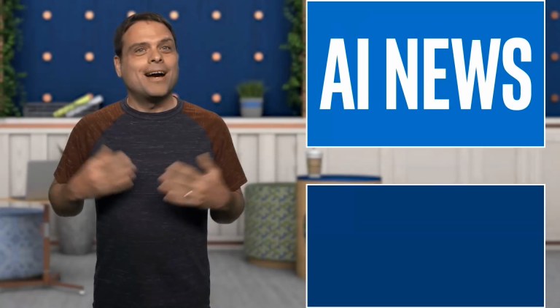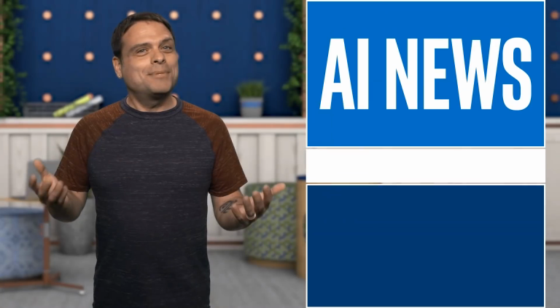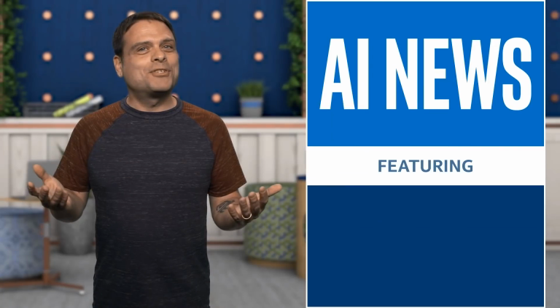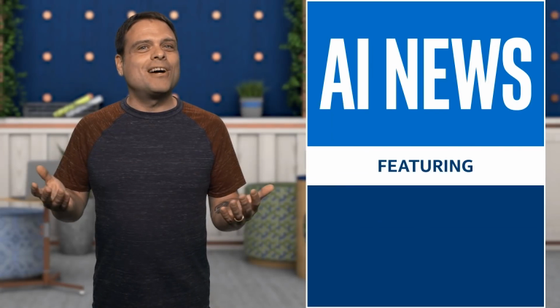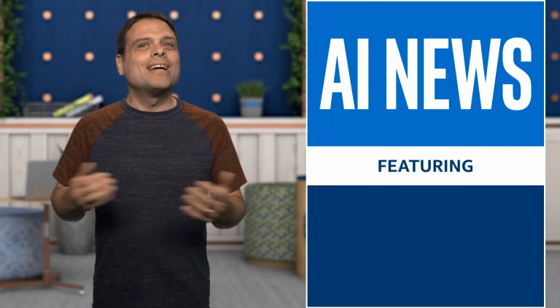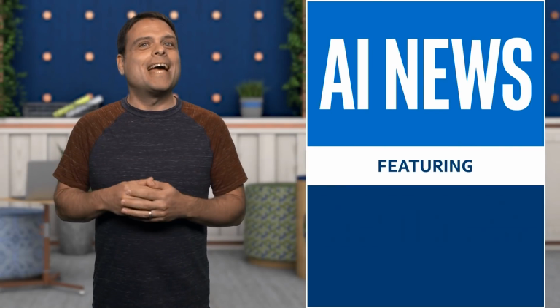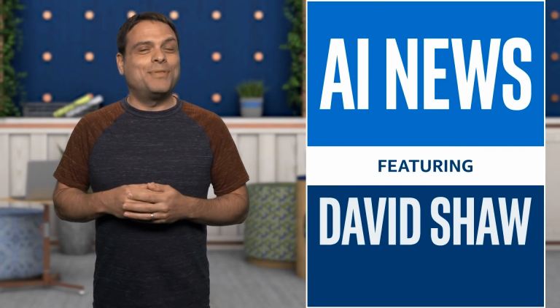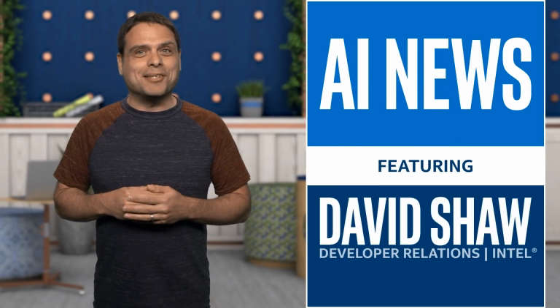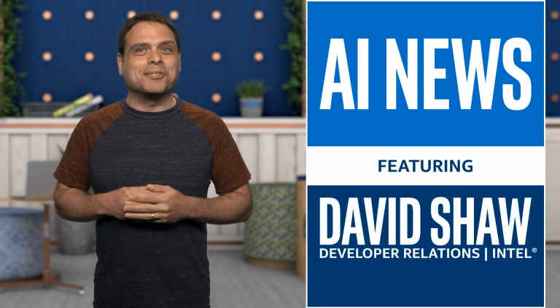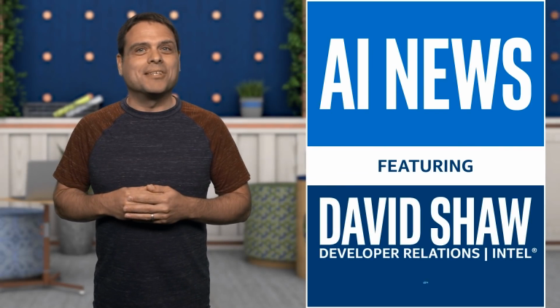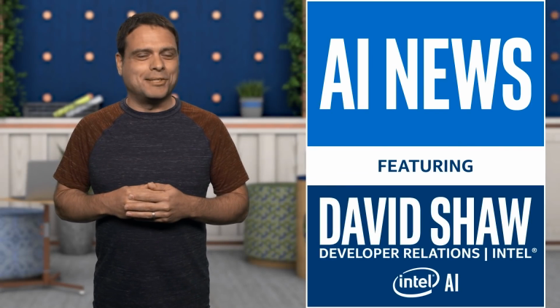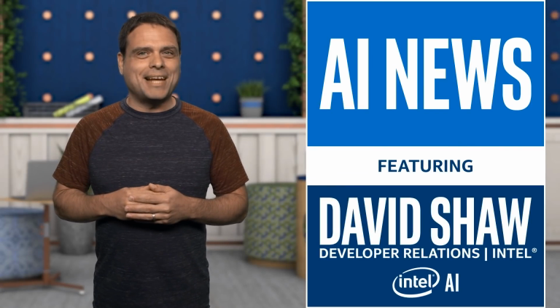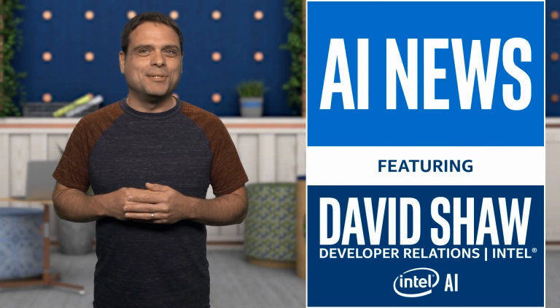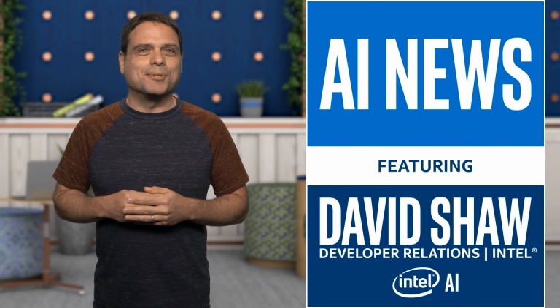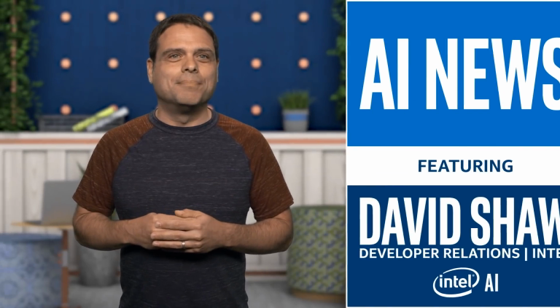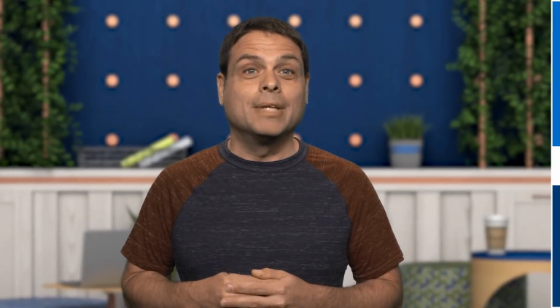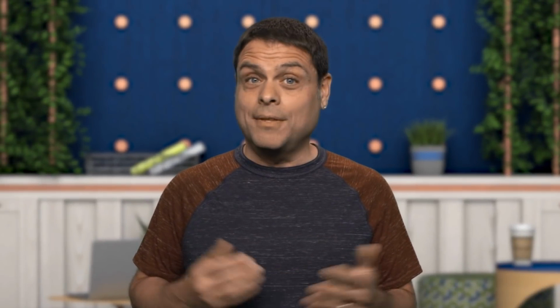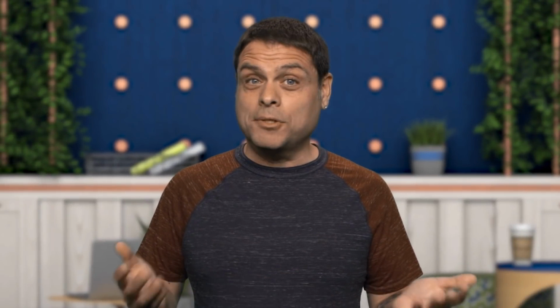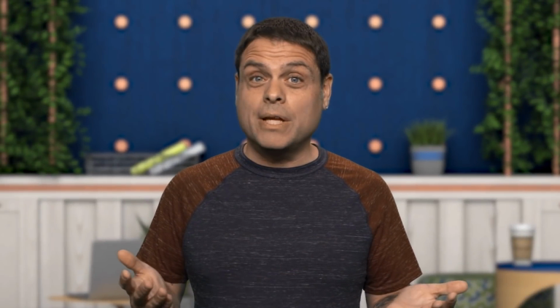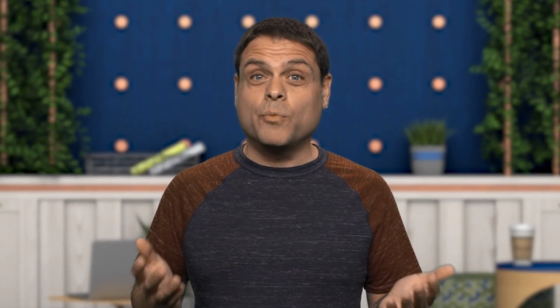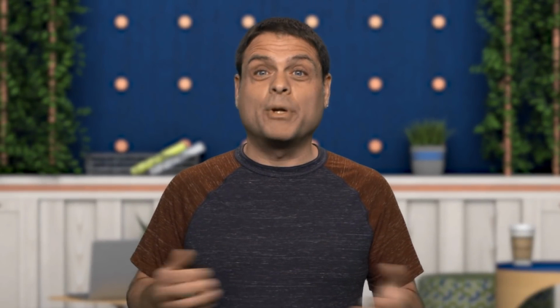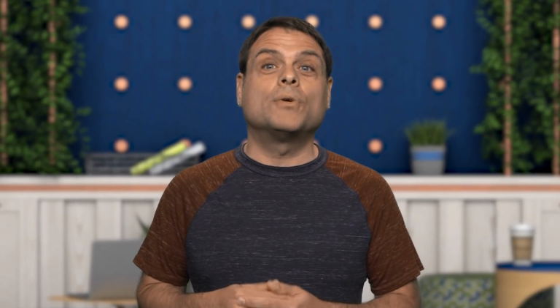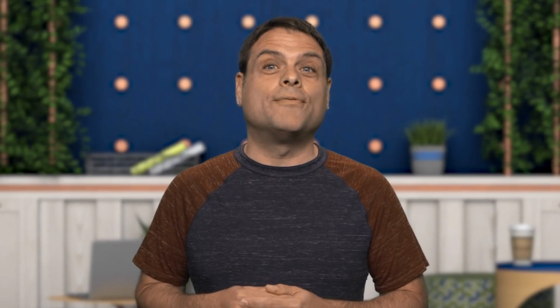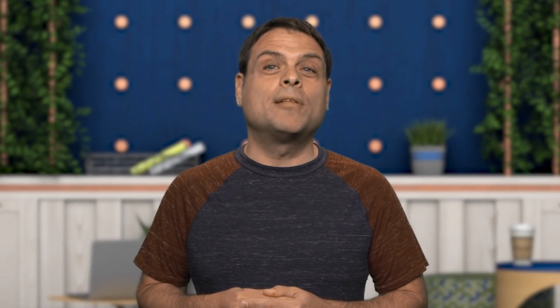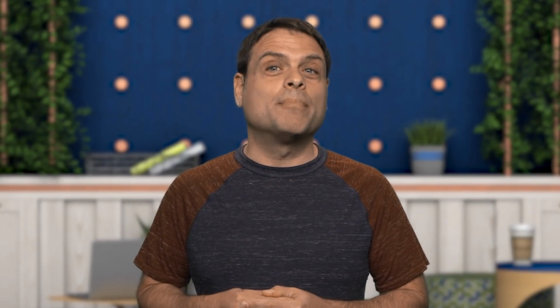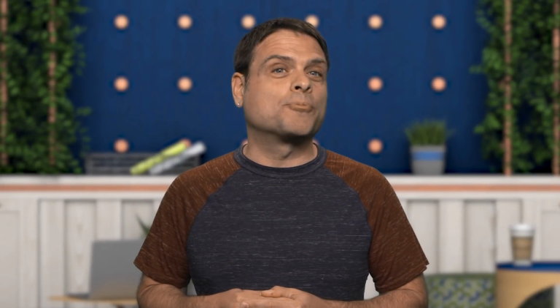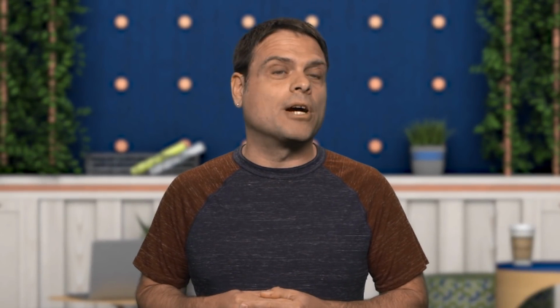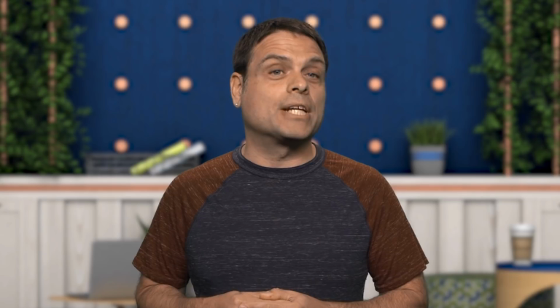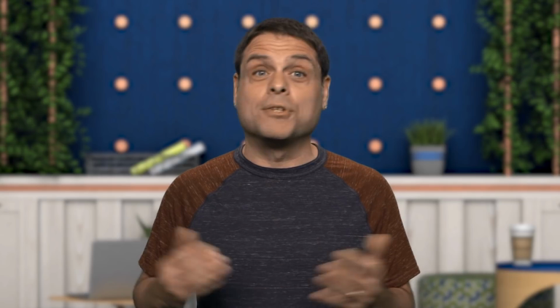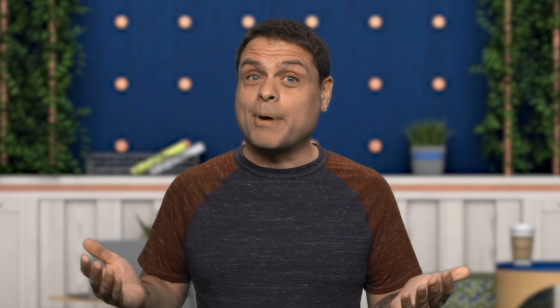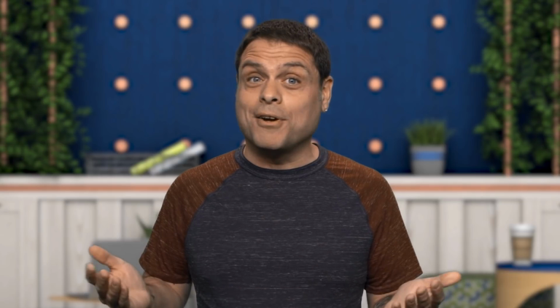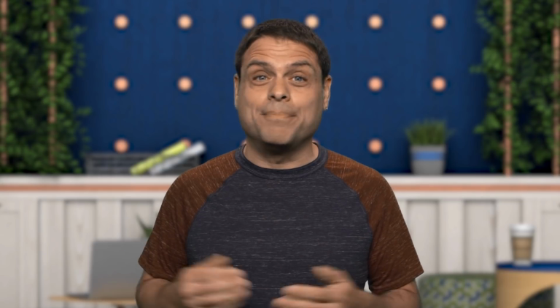I'm David Shaw, and this is AI News. This week, we bring you a developer mesh project to inspire you.